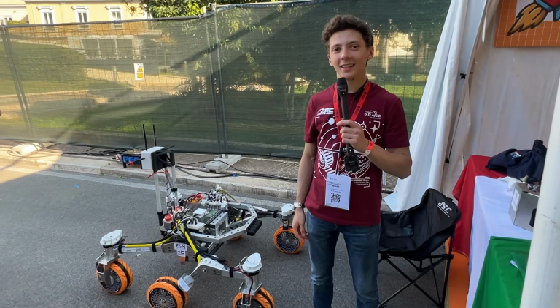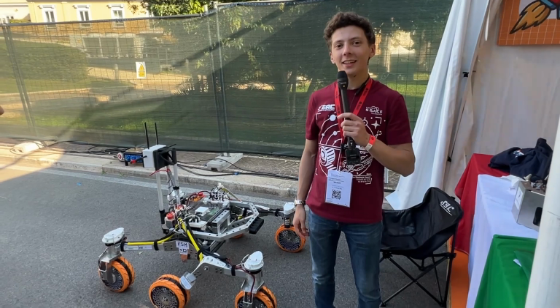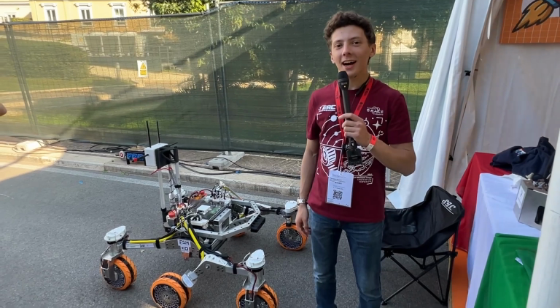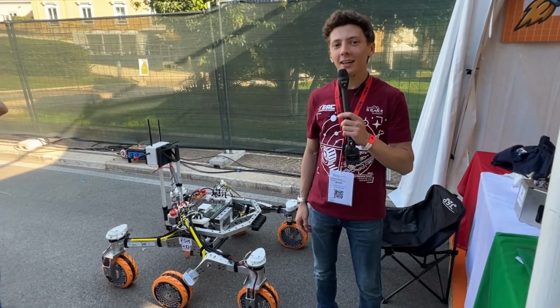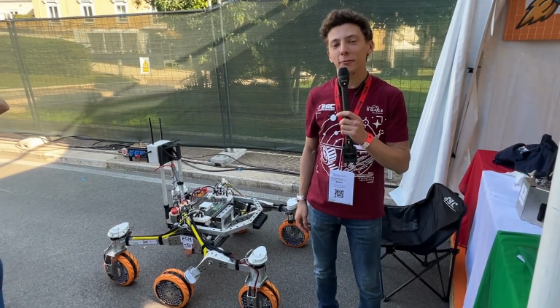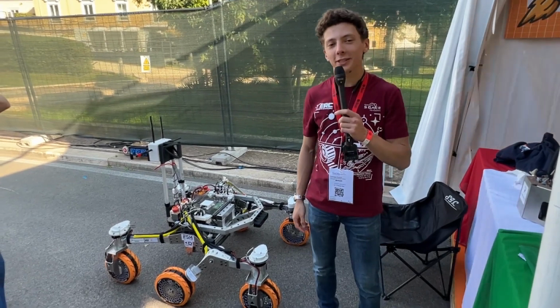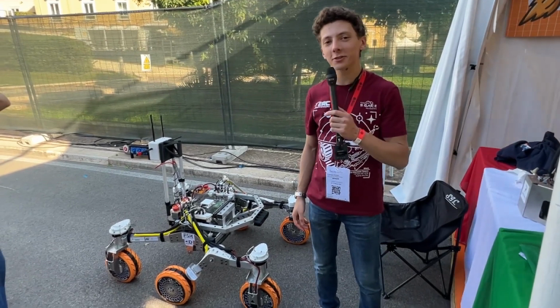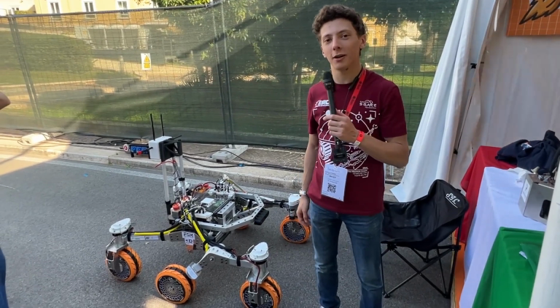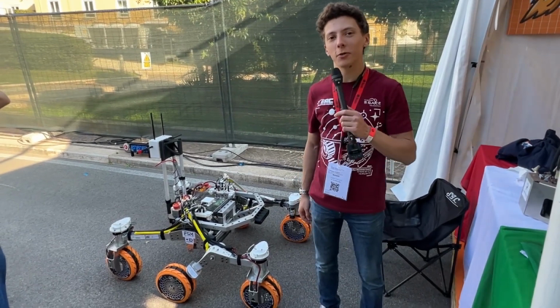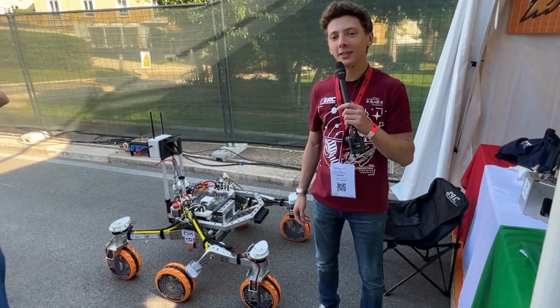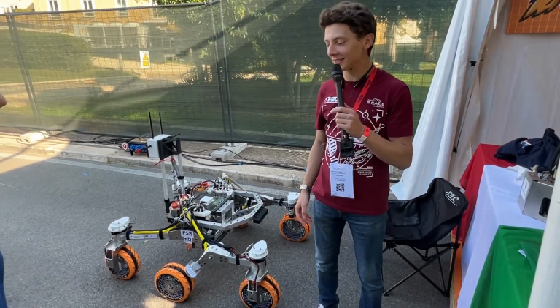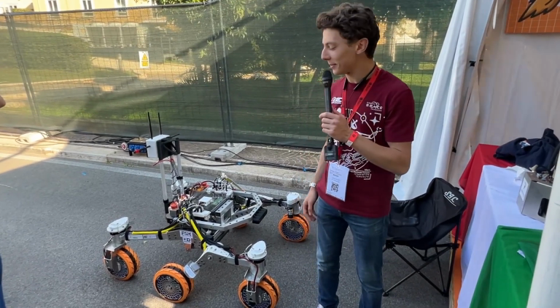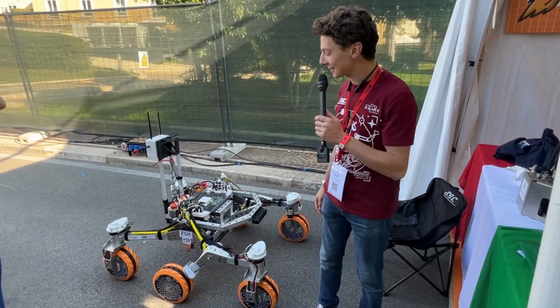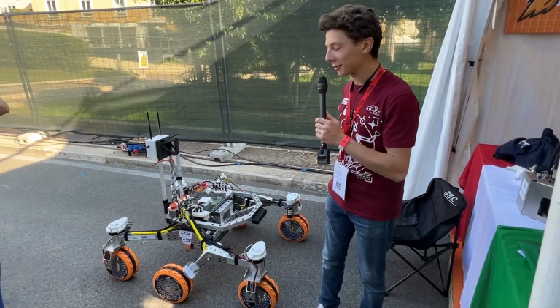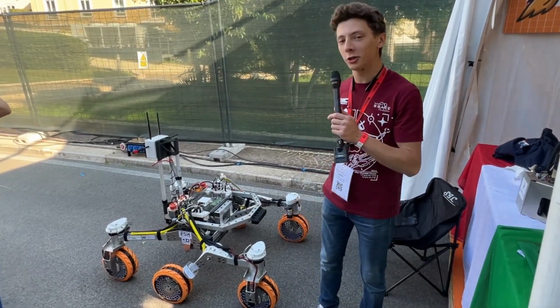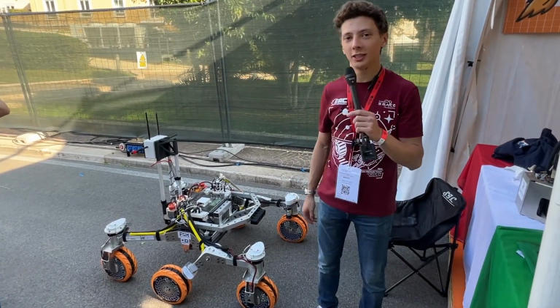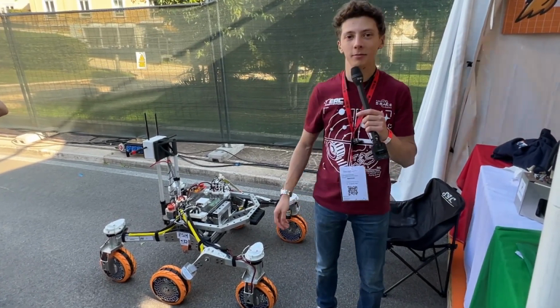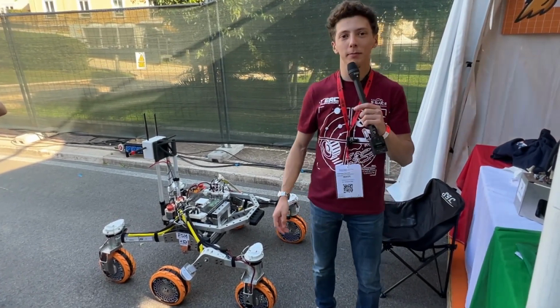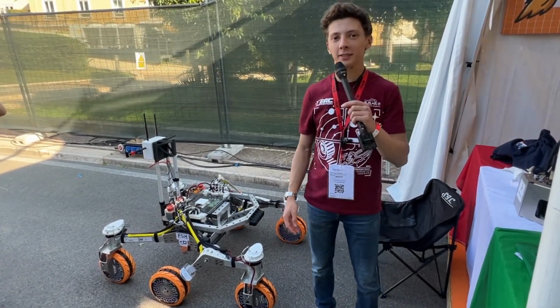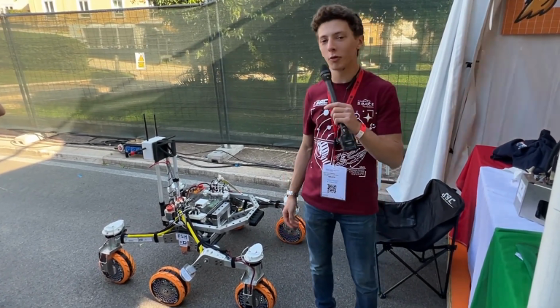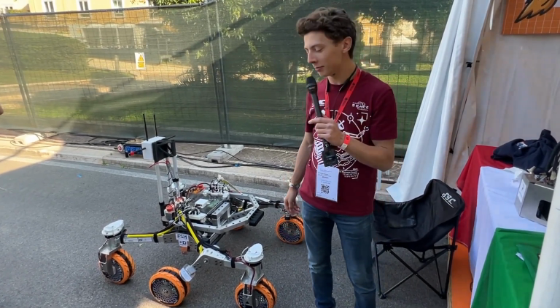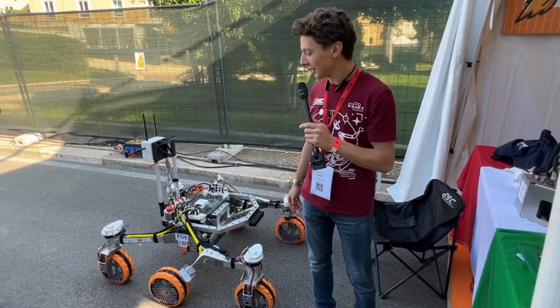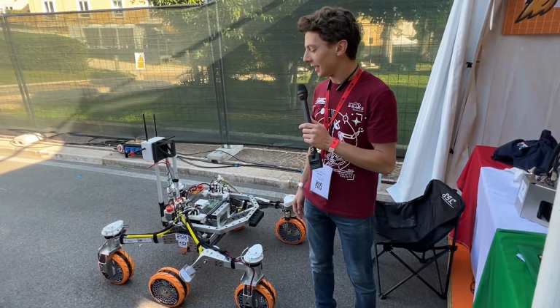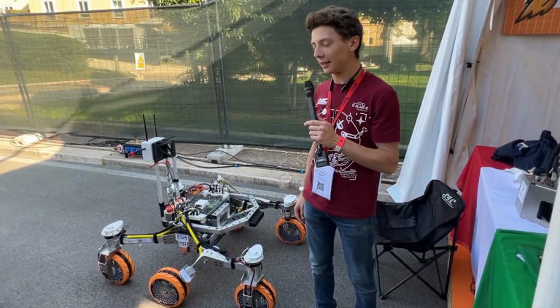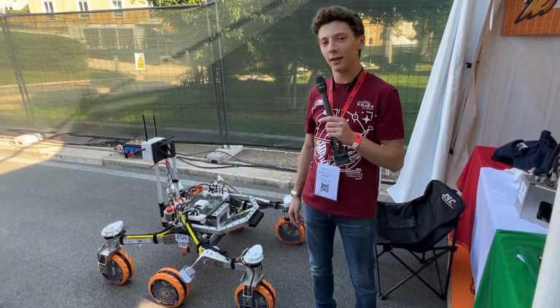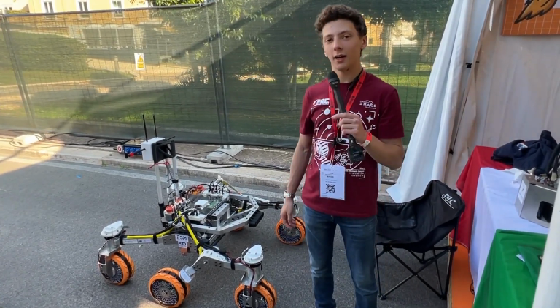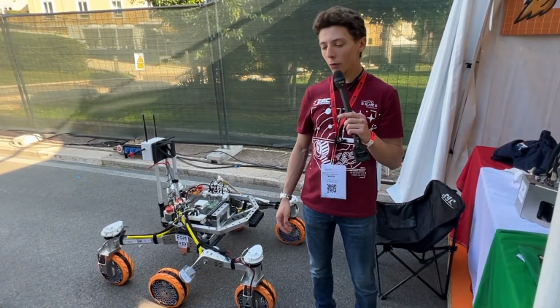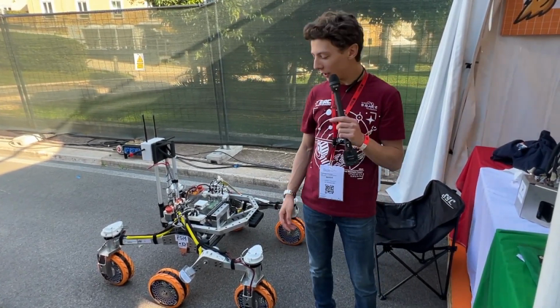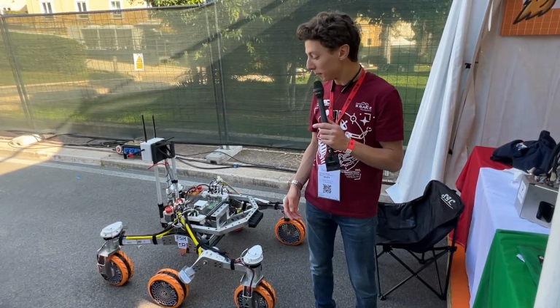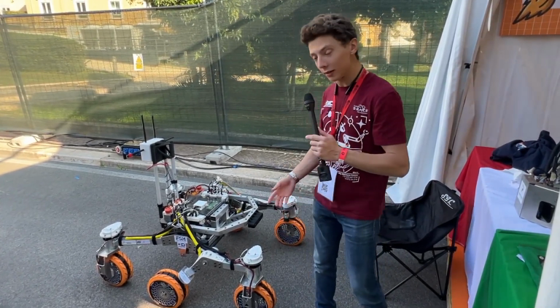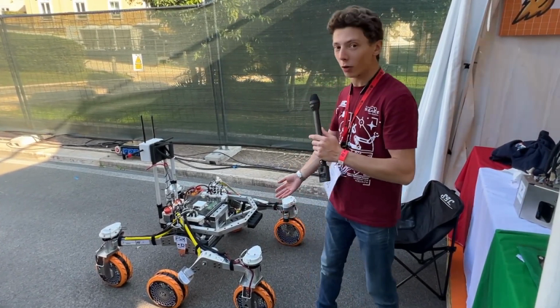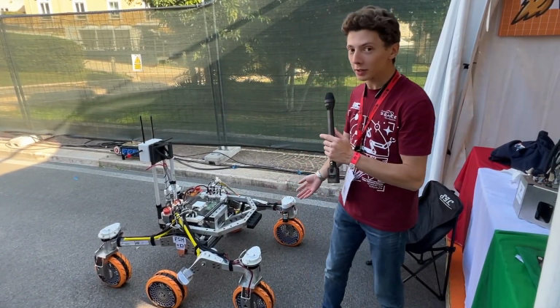Hi, I'm Francesco. I'm from the Sapienza Technology team, based in Rome, and we build rovers.